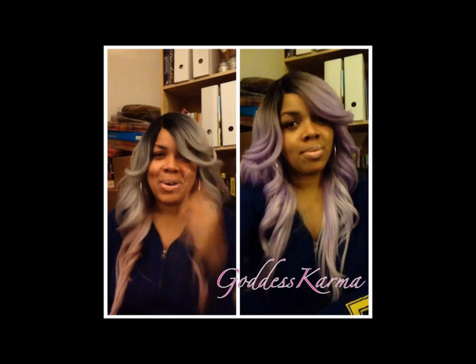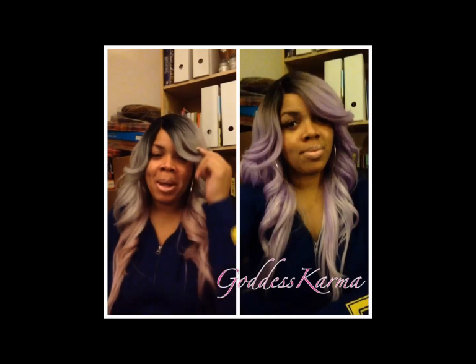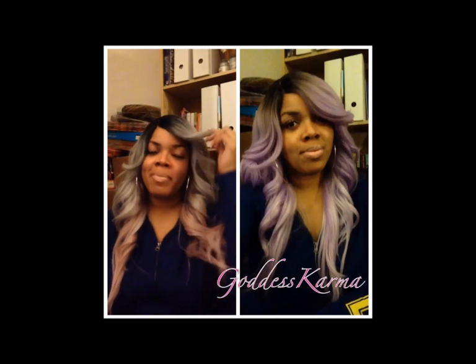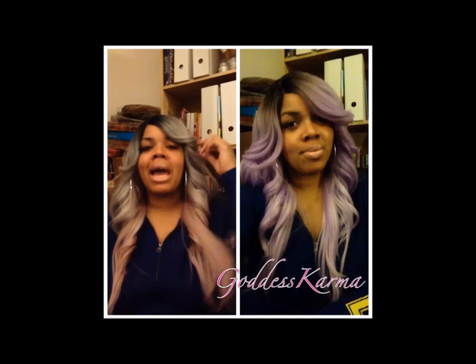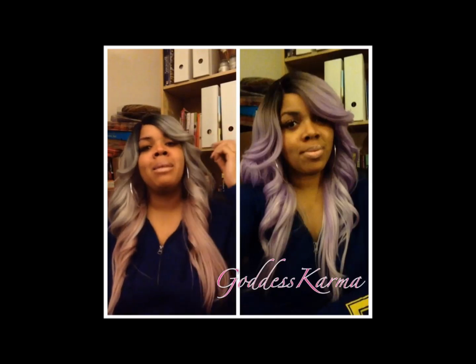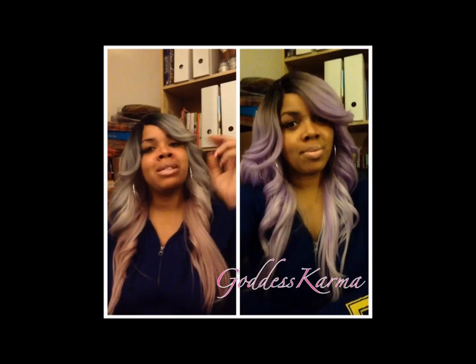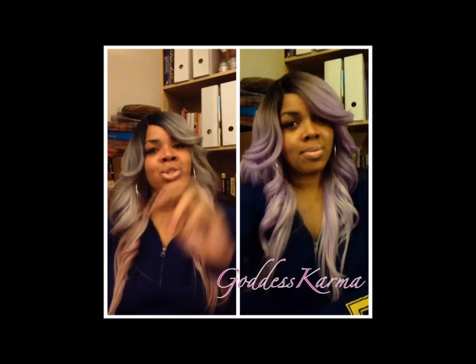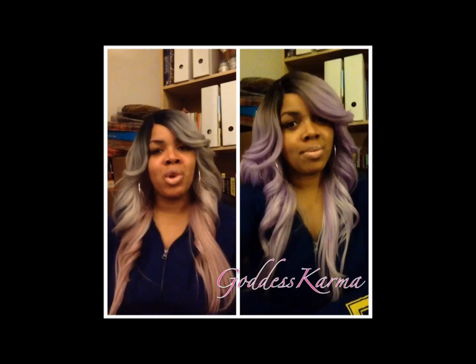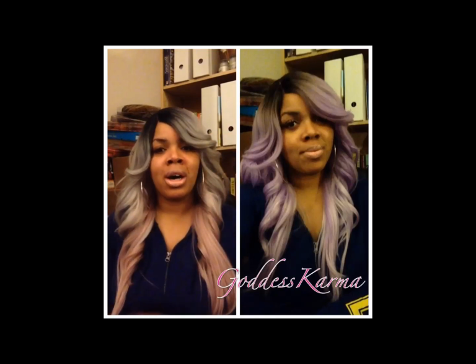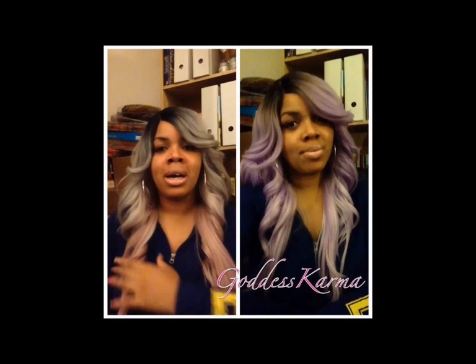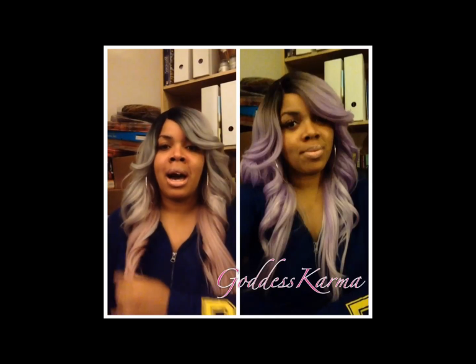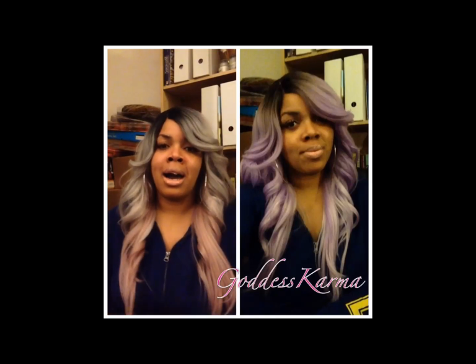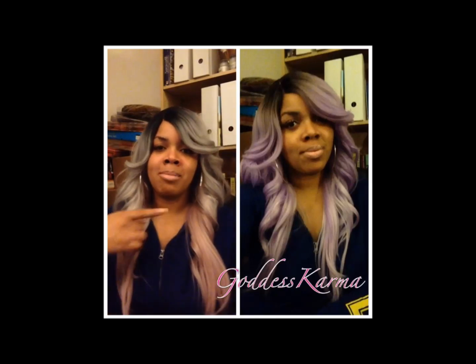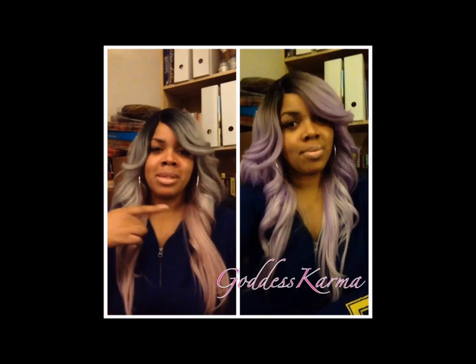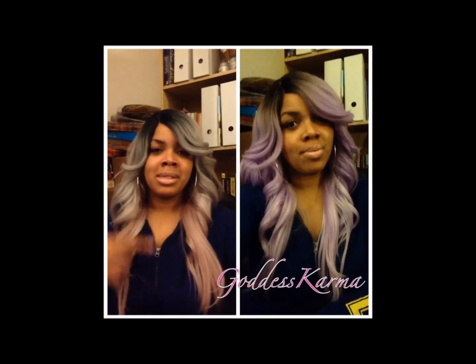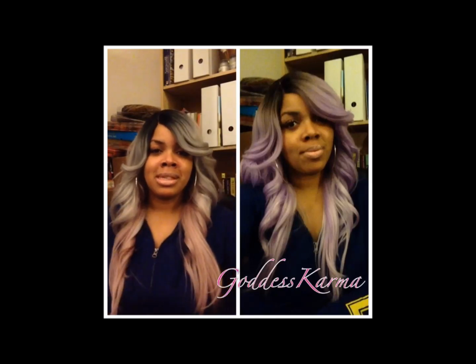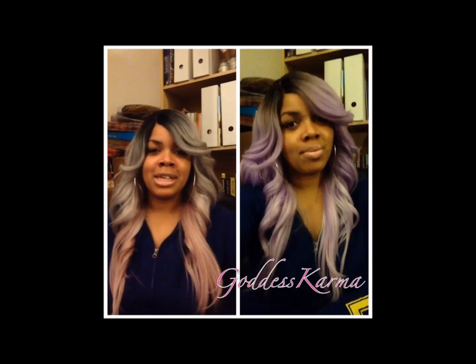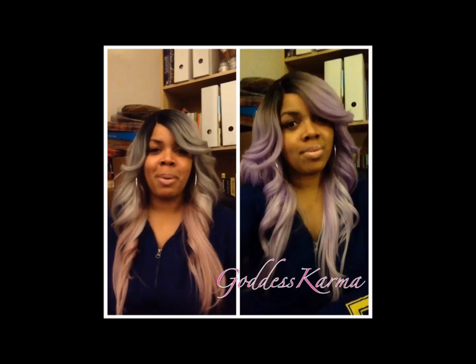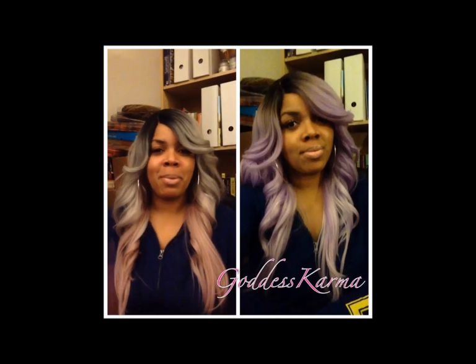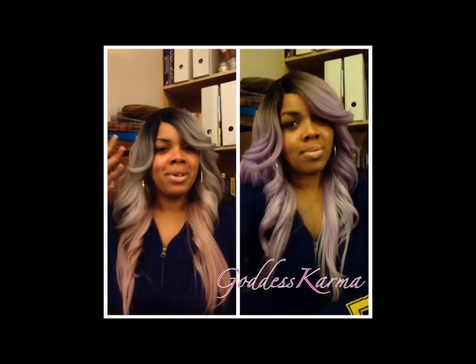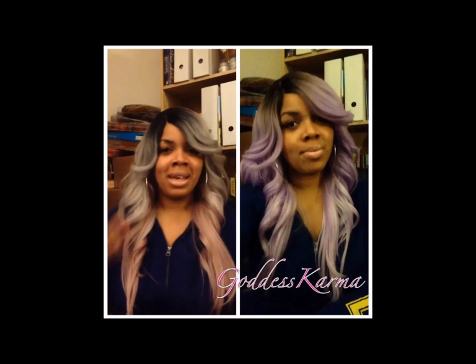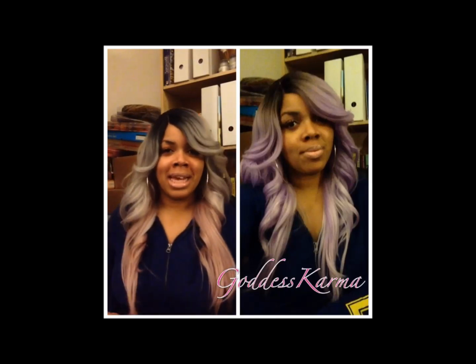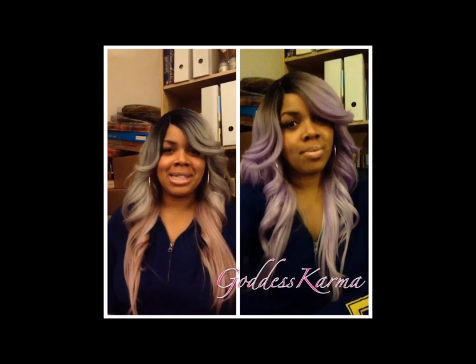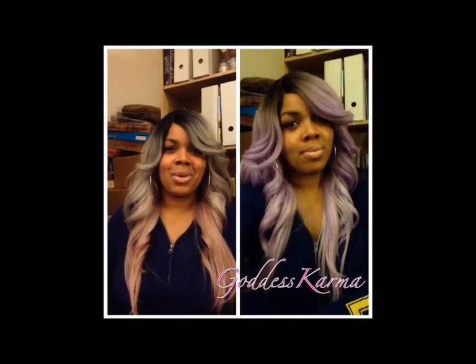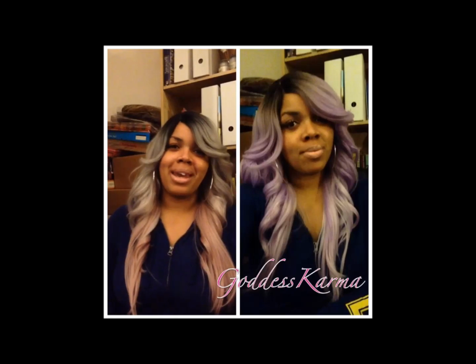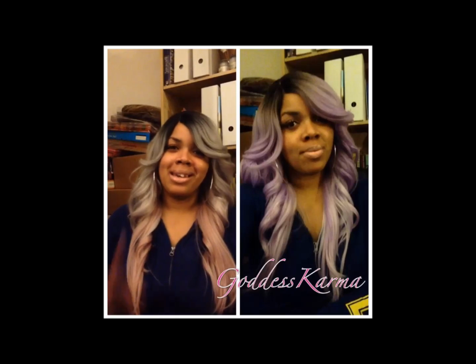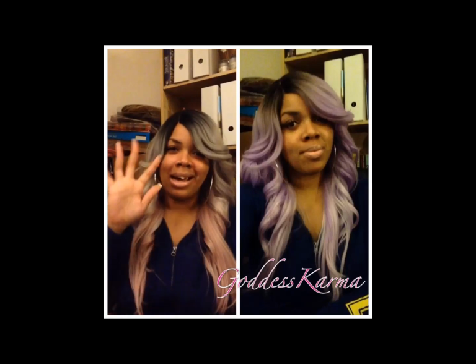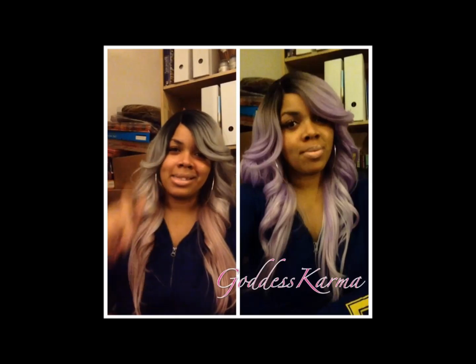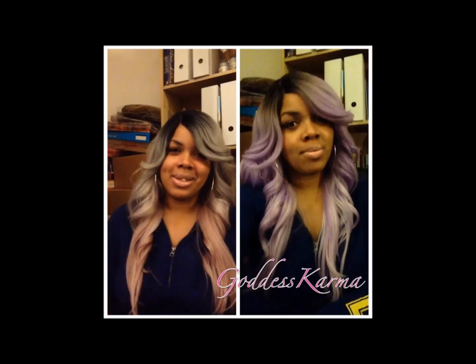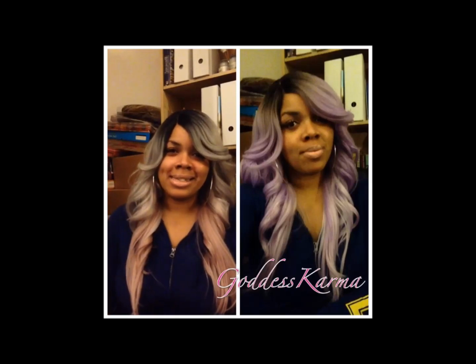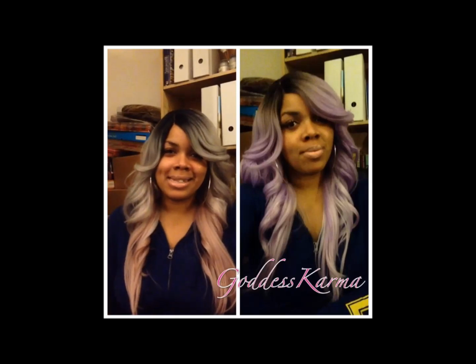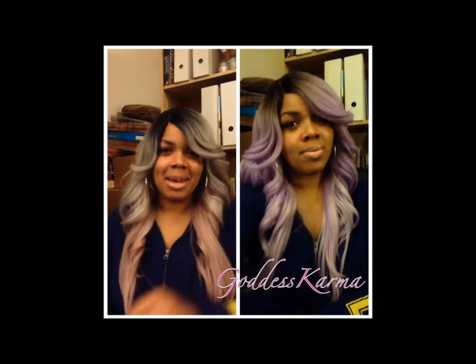Here's the purple, here's the gray — I'll see you guys next time. Peace!